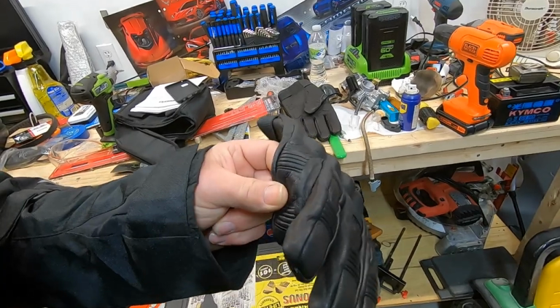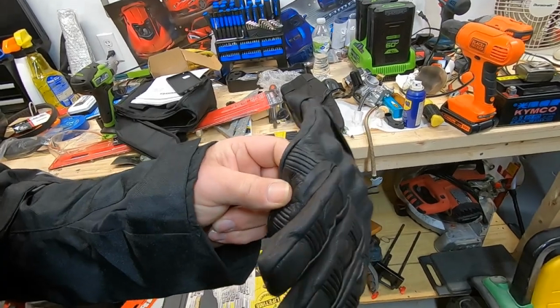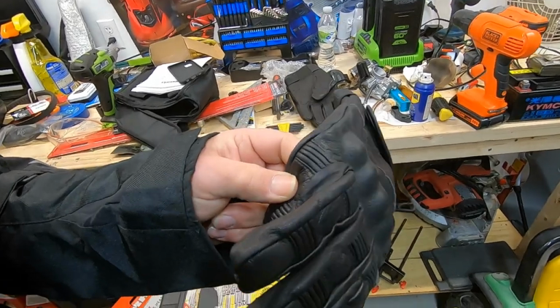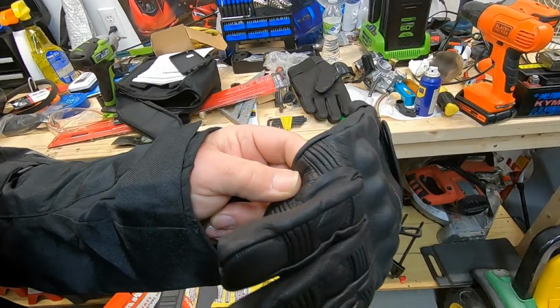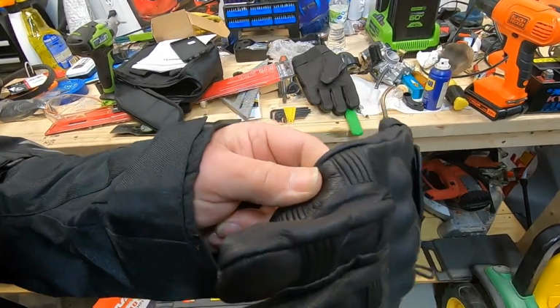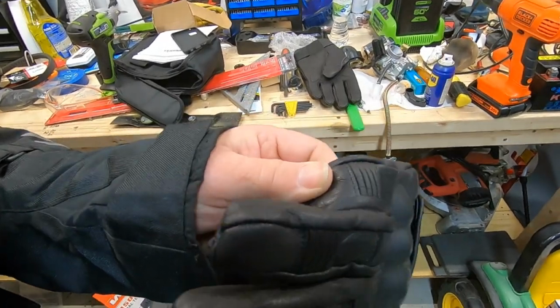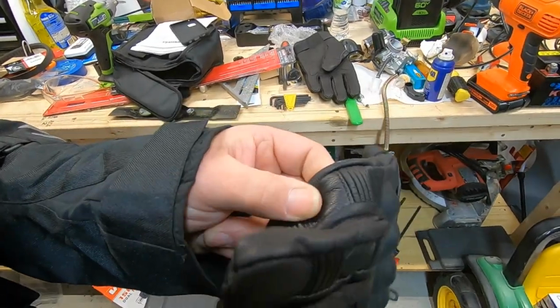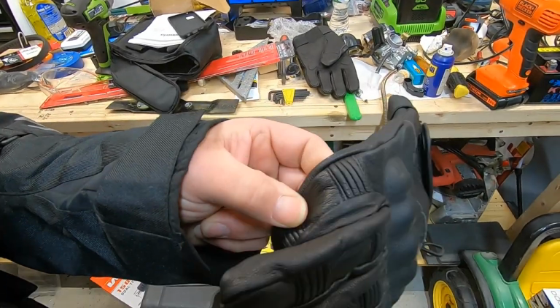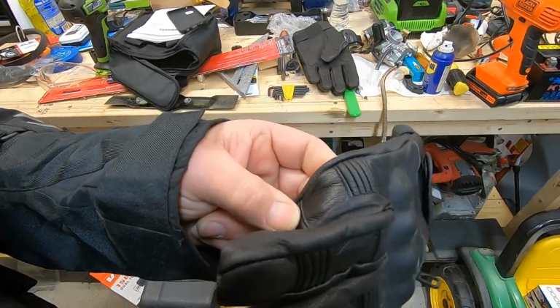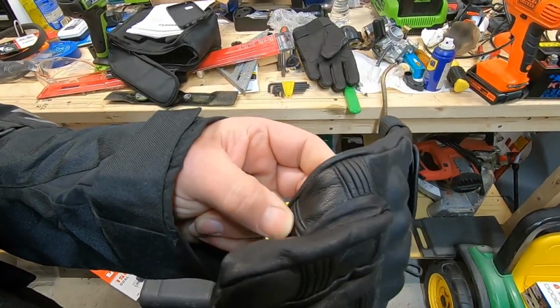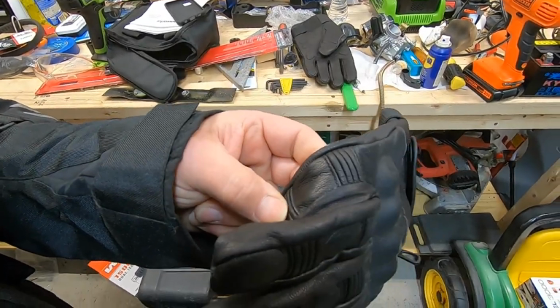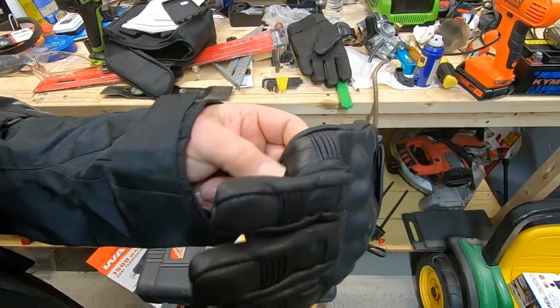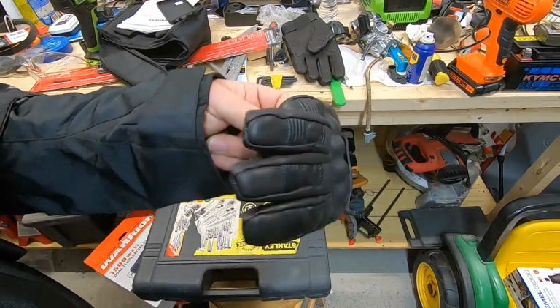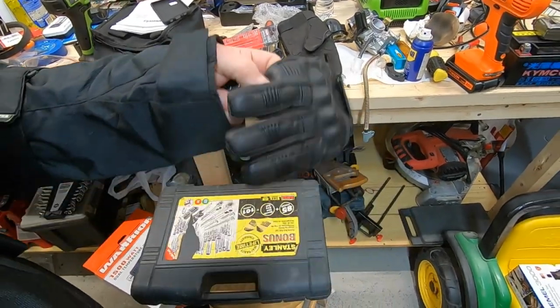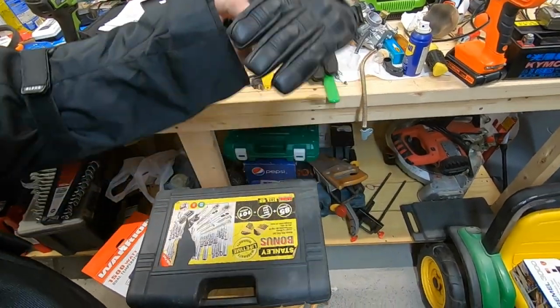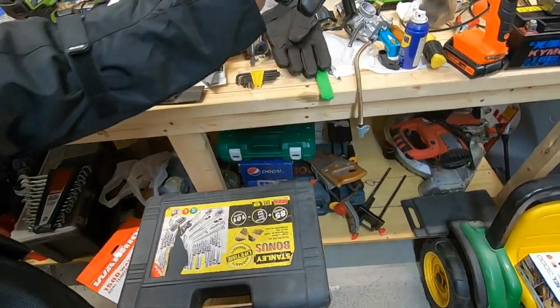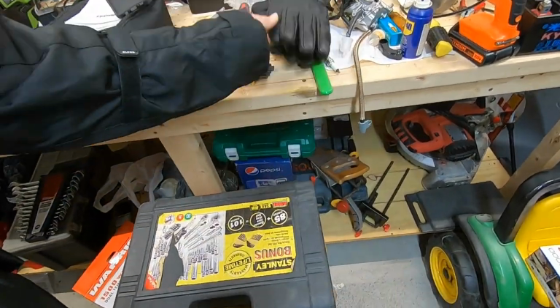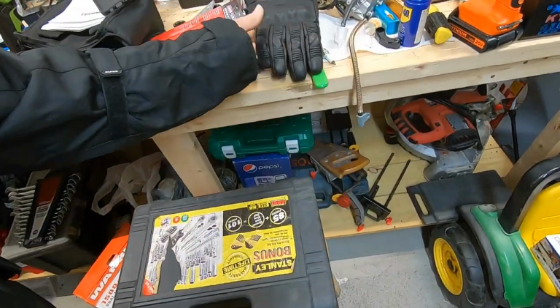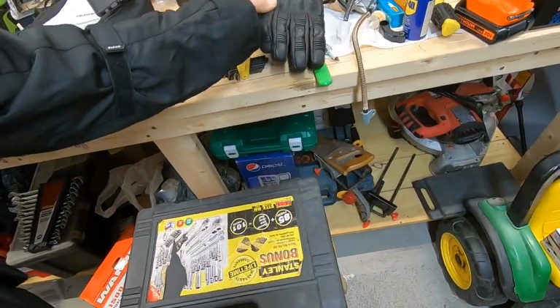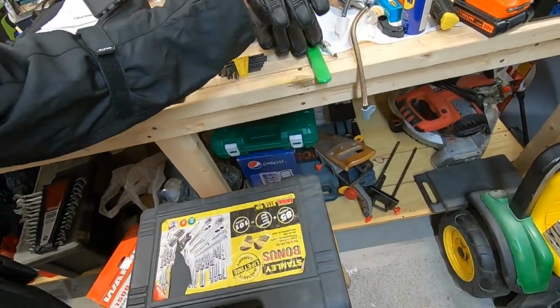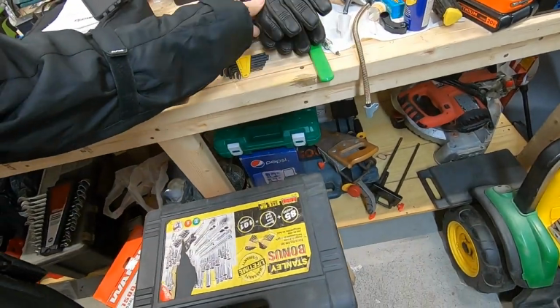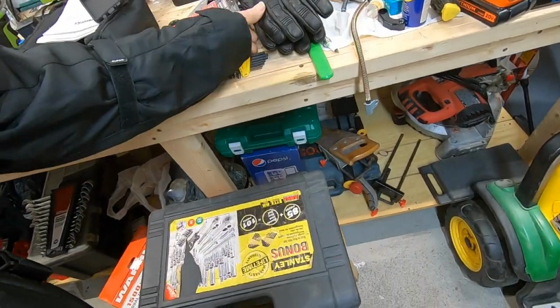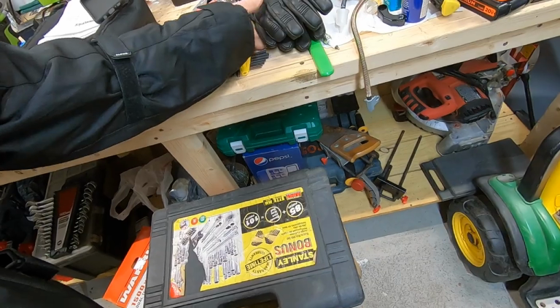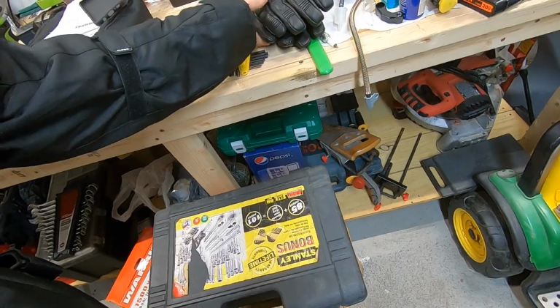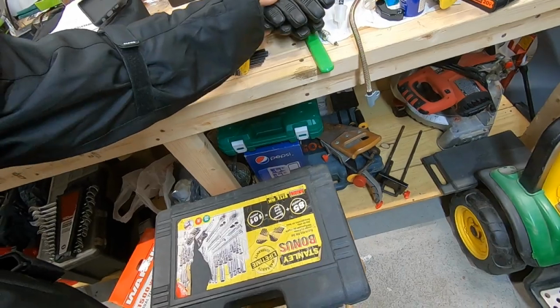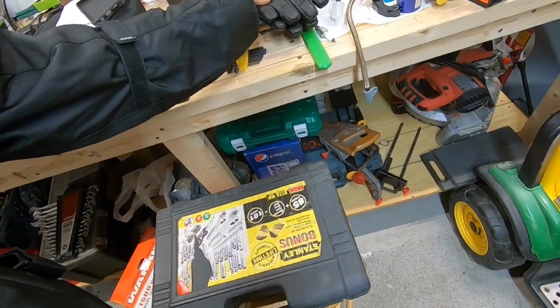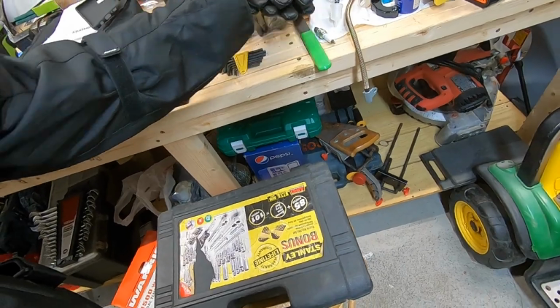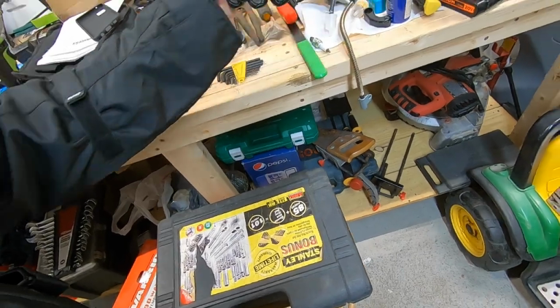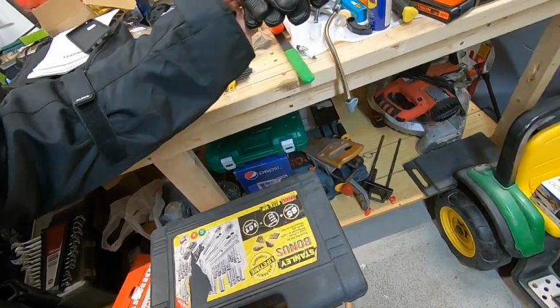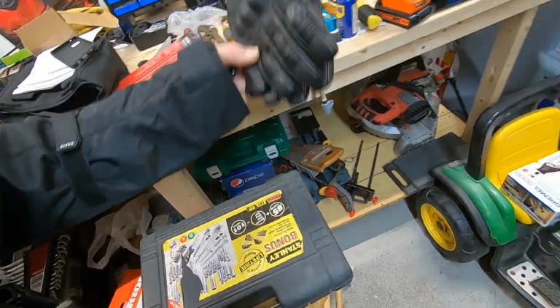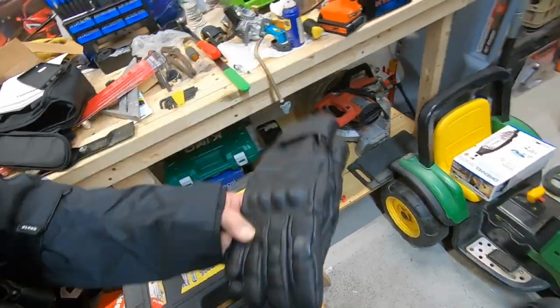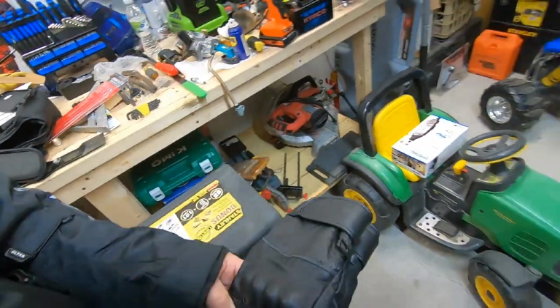These gloves are leather, but where they've got all these seams right here, I'm thinking that's what's letting air in to chill my fingers off — but these muffs are going to stop that.